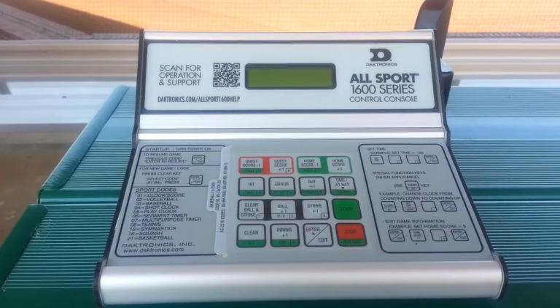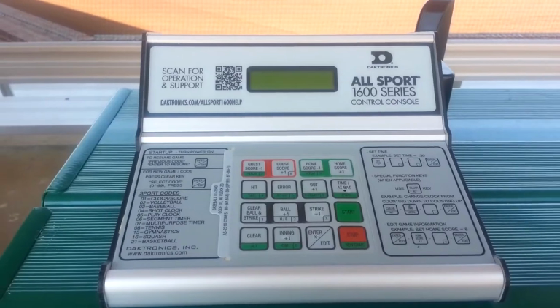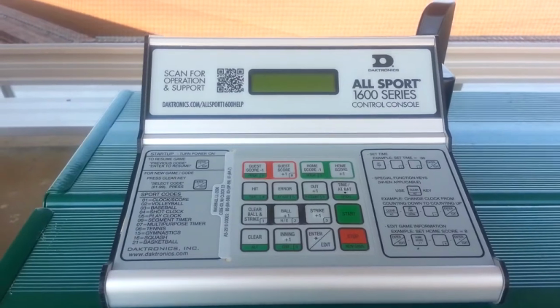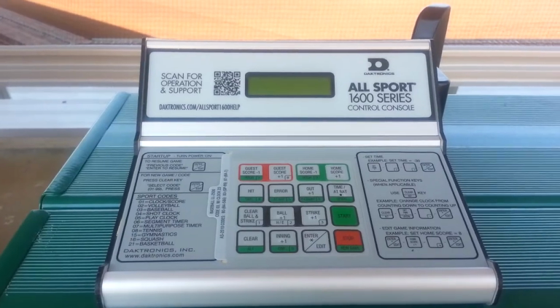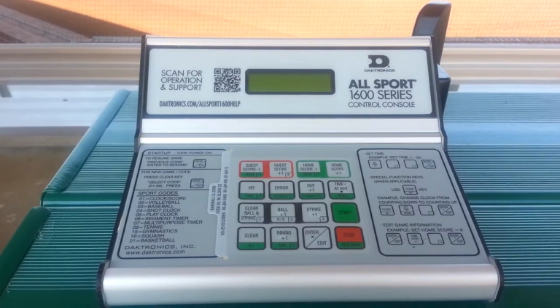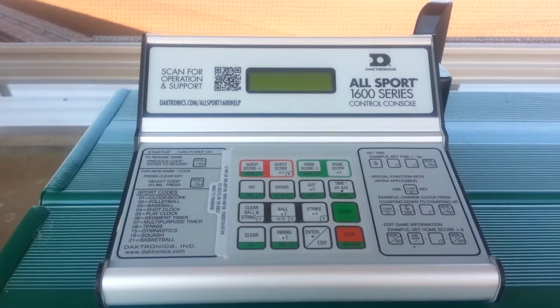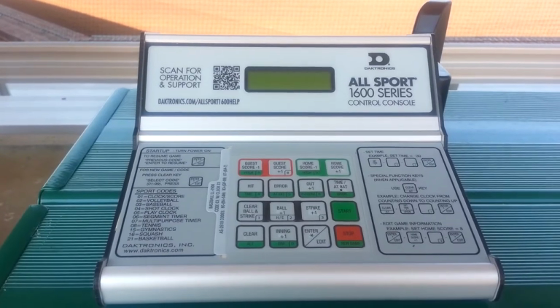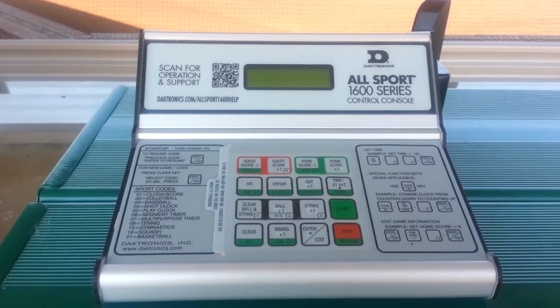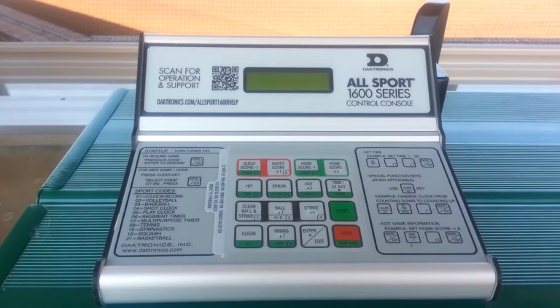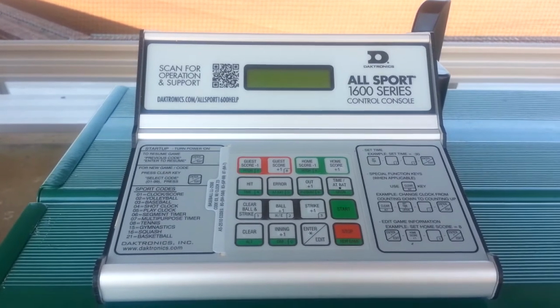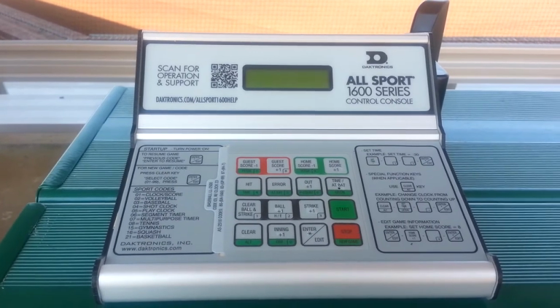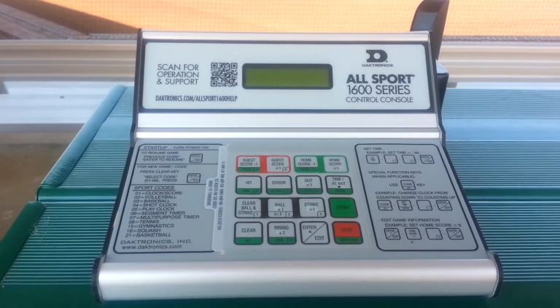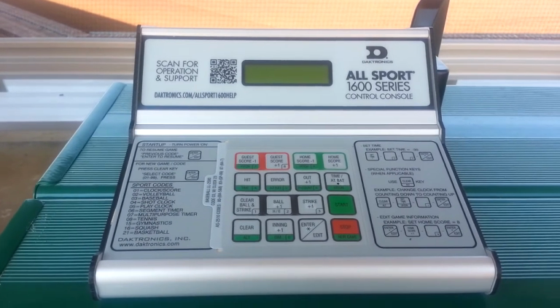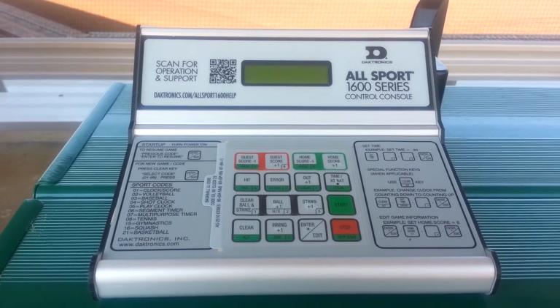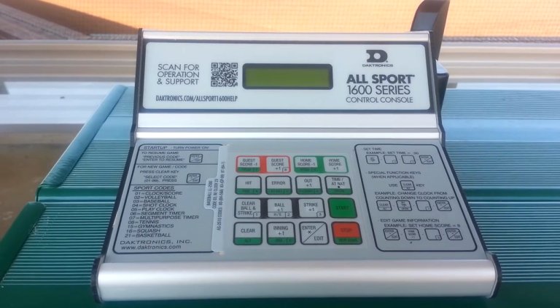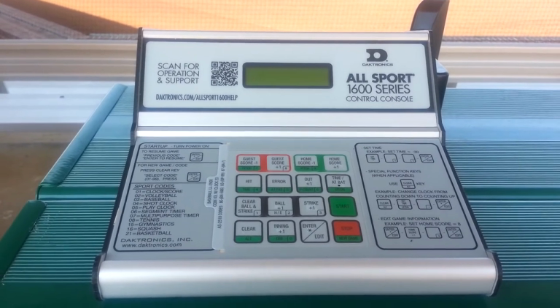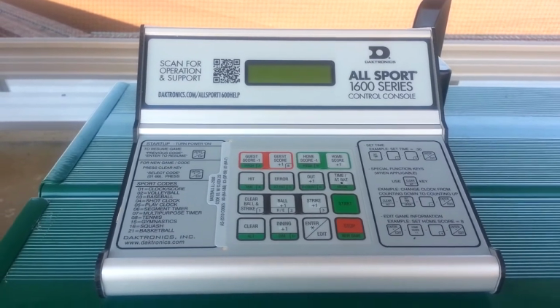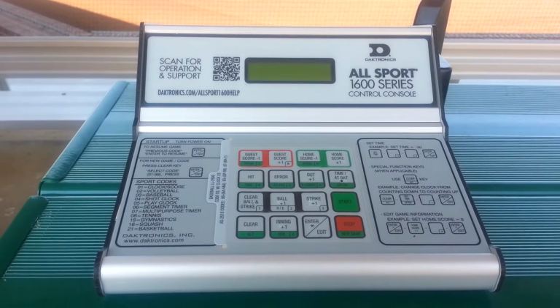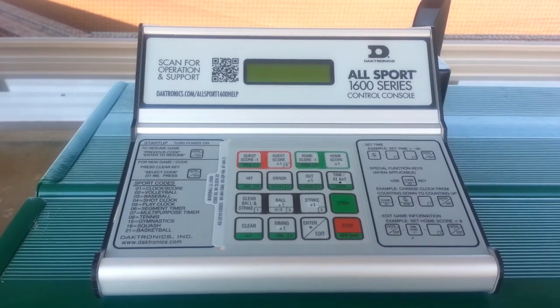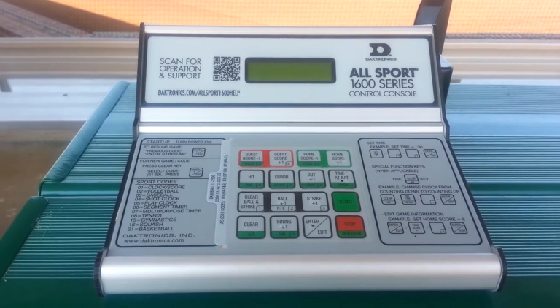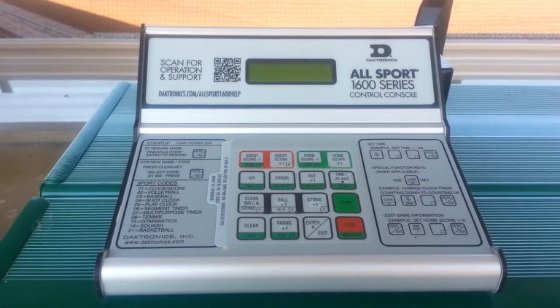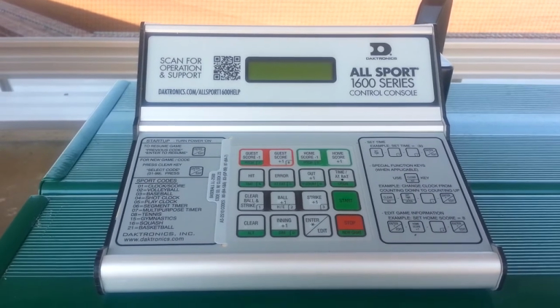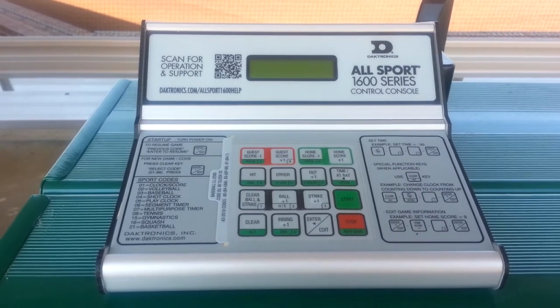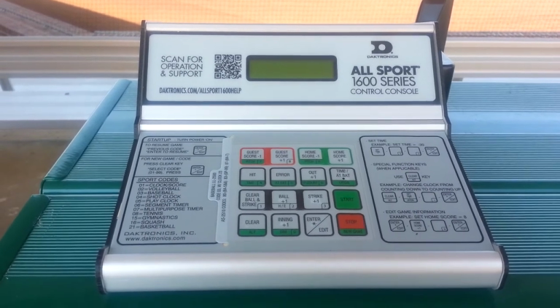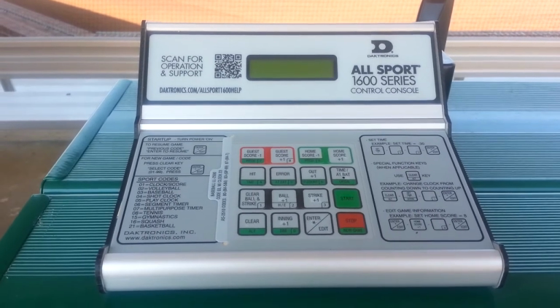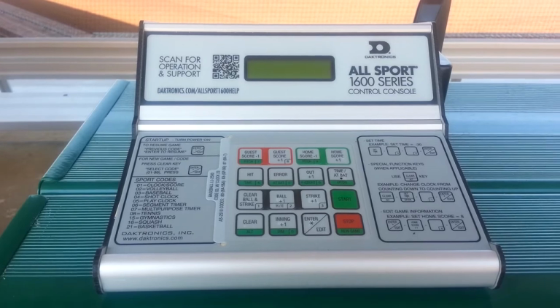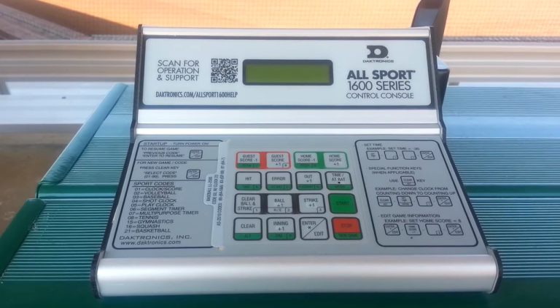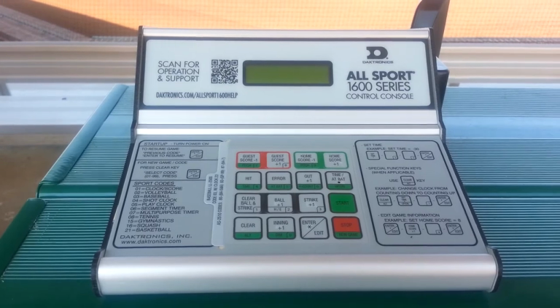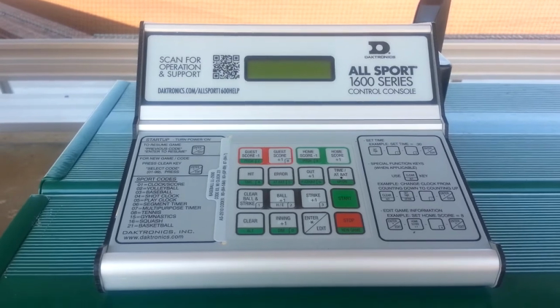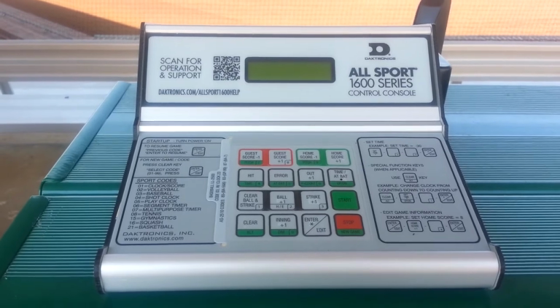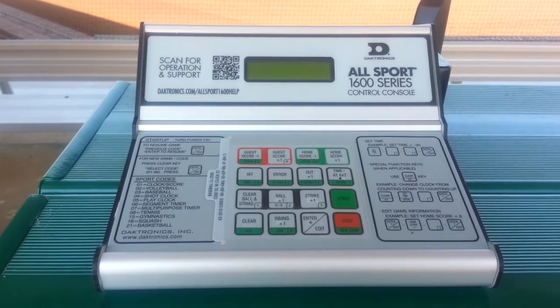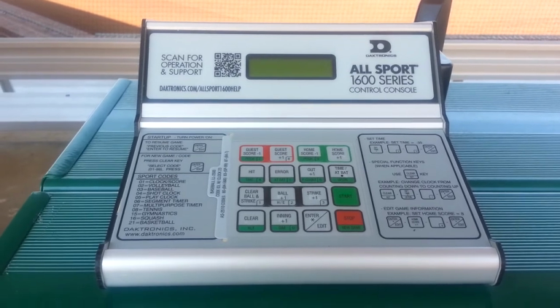In this video, we will learn how to power up the Allsport 1600 series scoreboard controller.